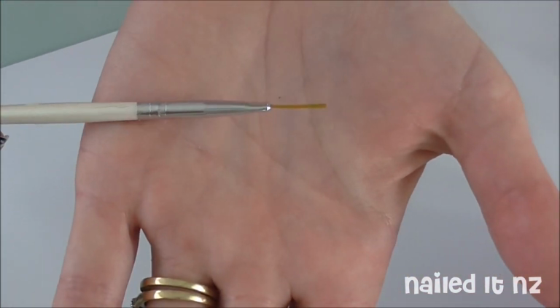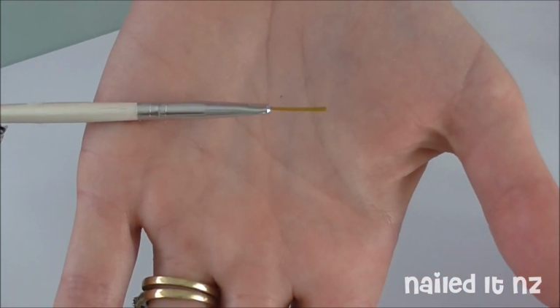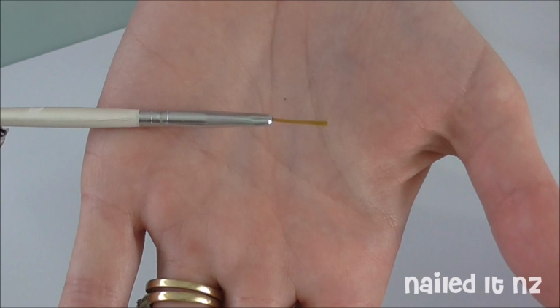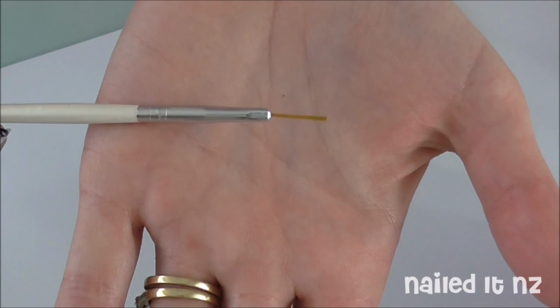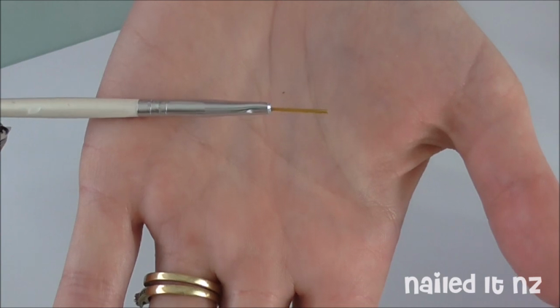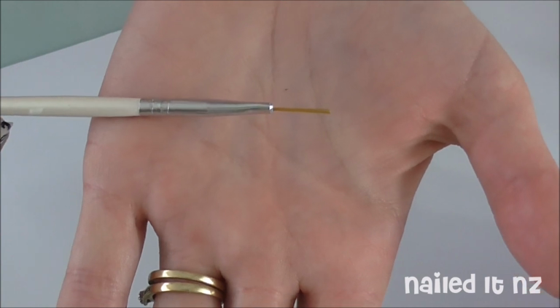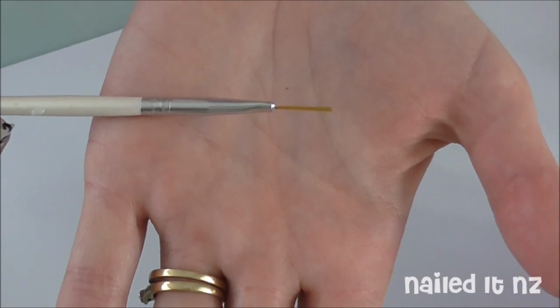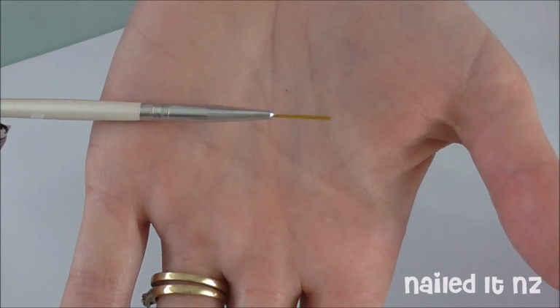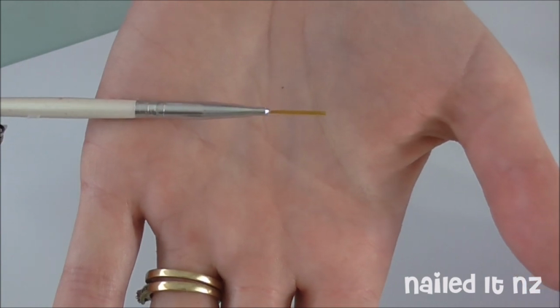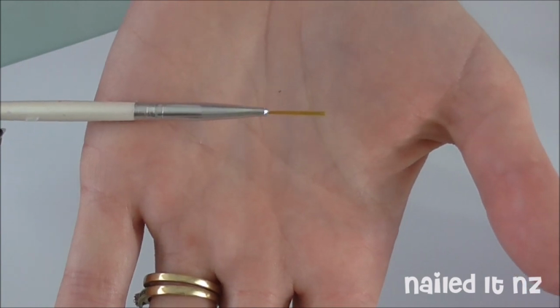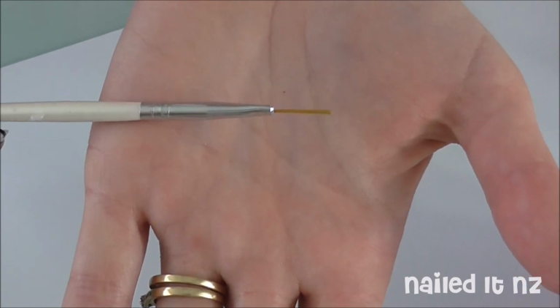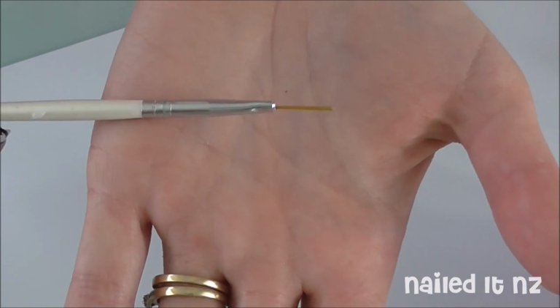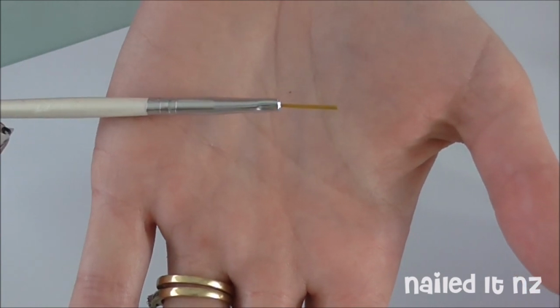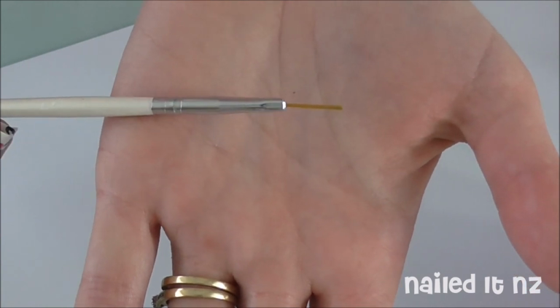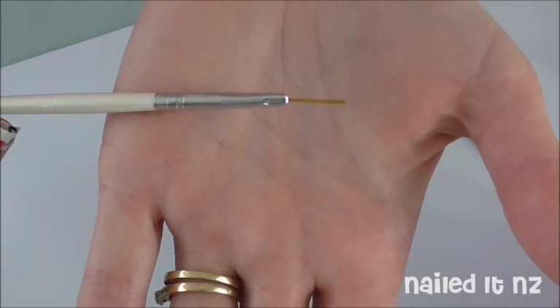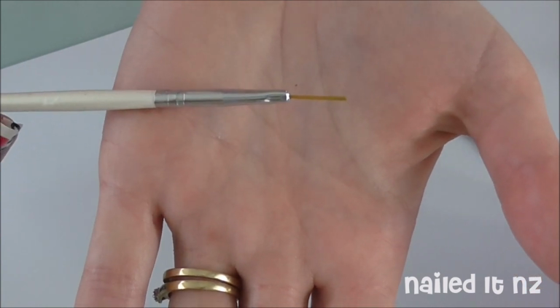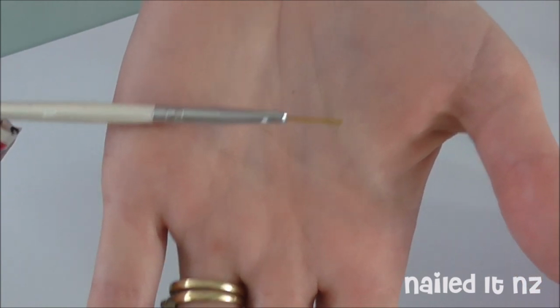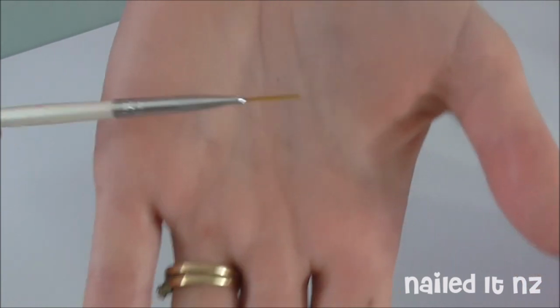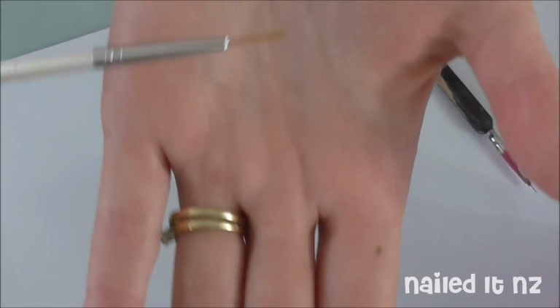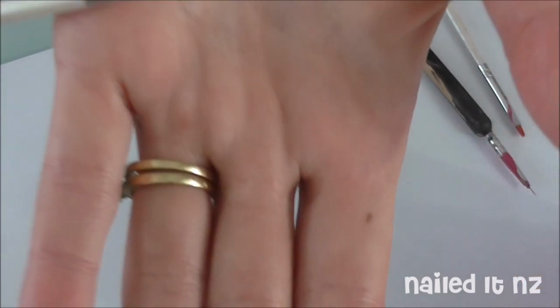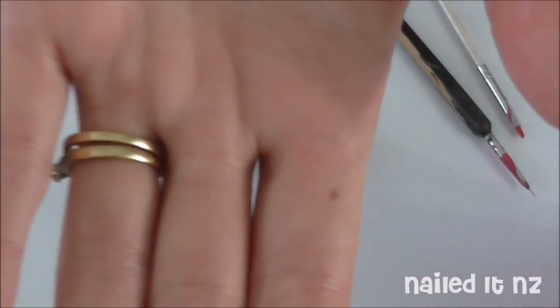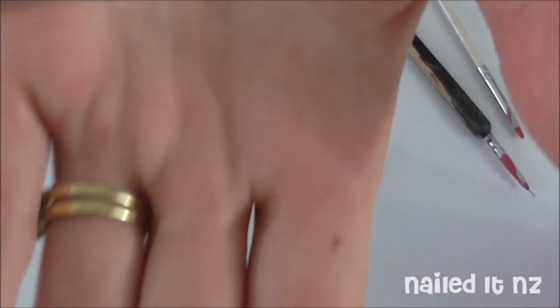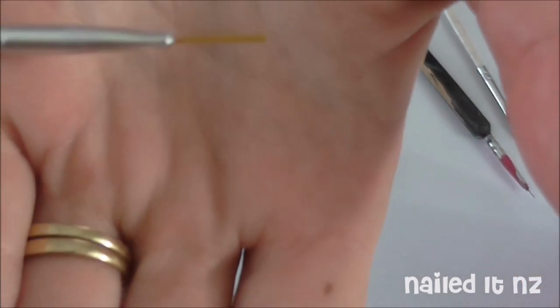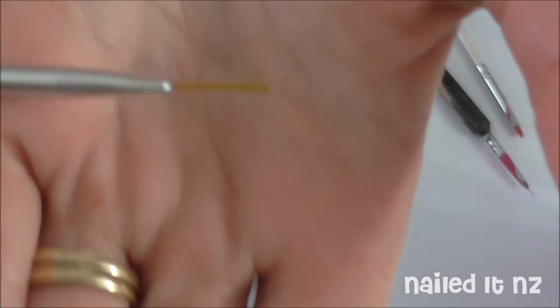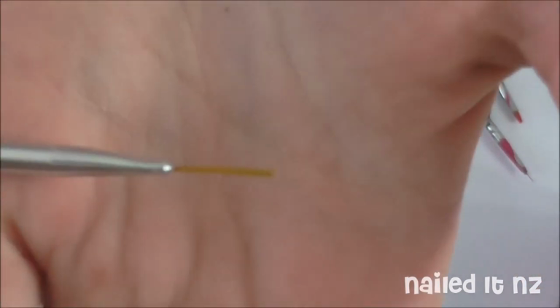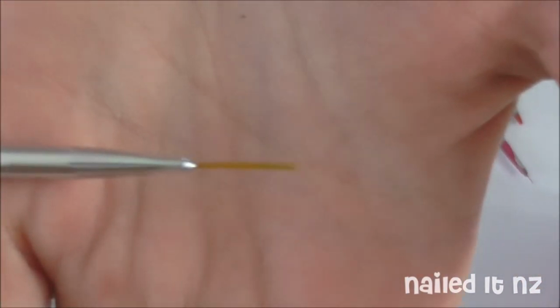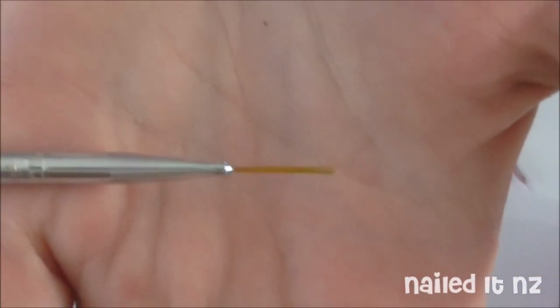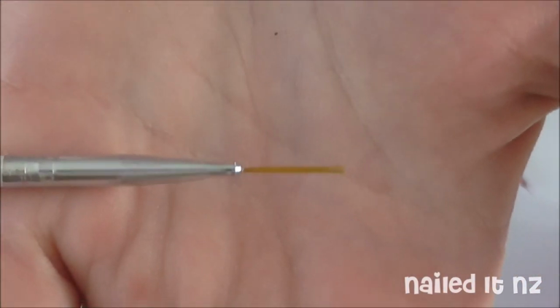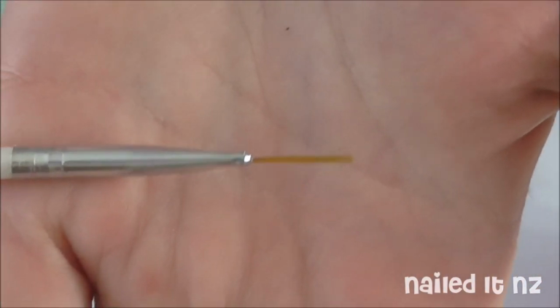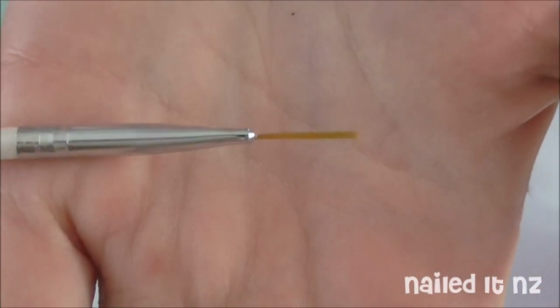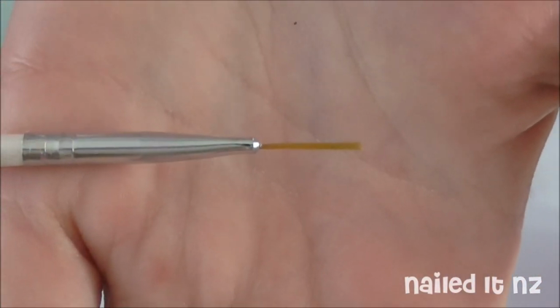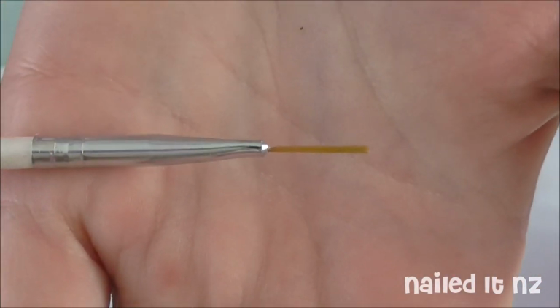Anyway, so the striping brush is now all clean, as you can see here. Happy brushes.